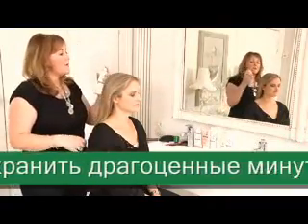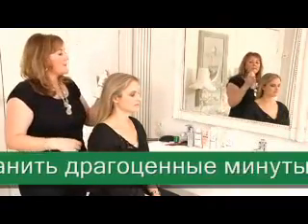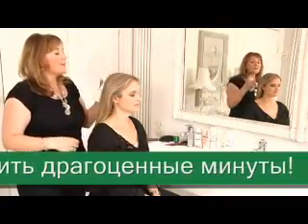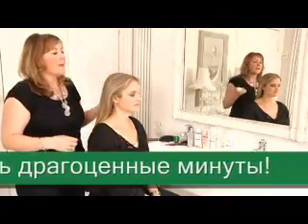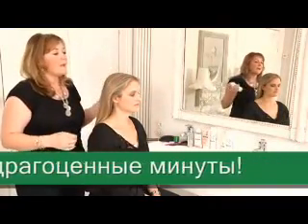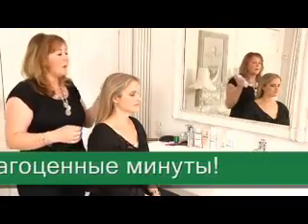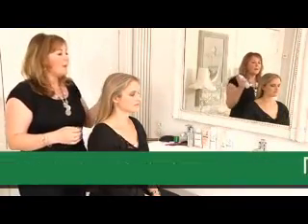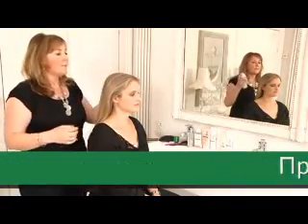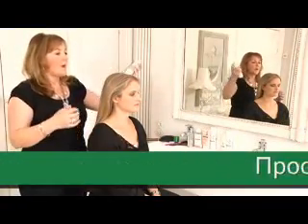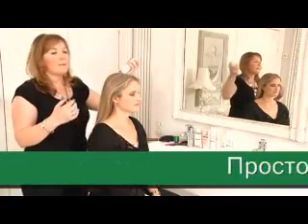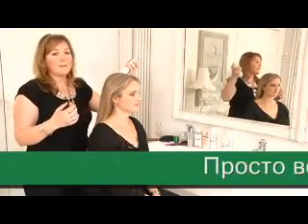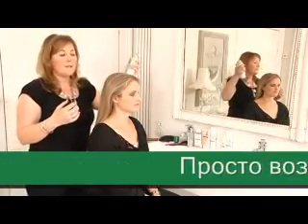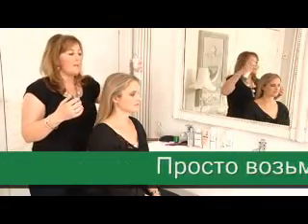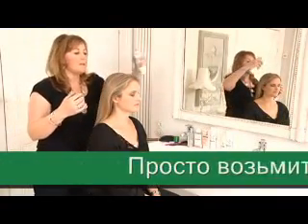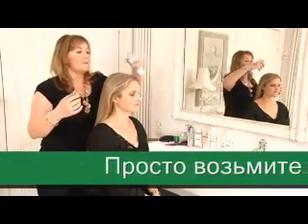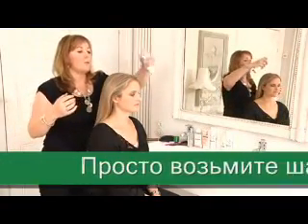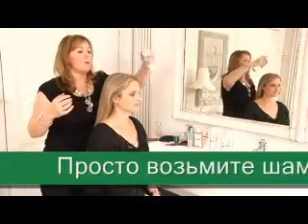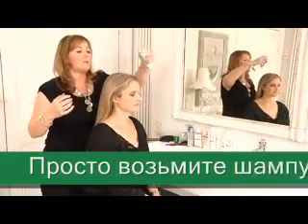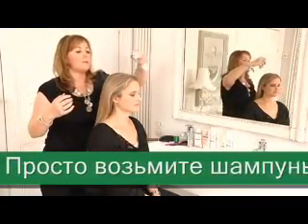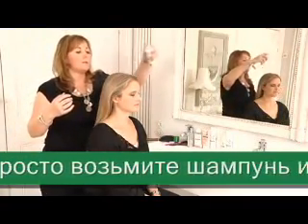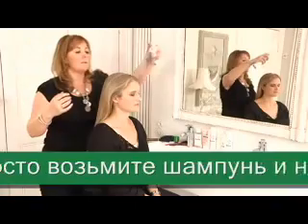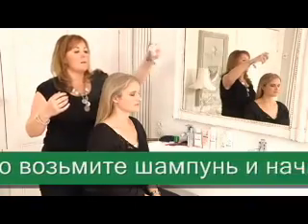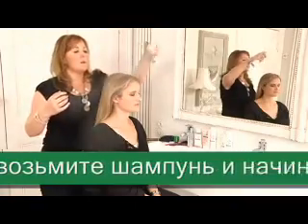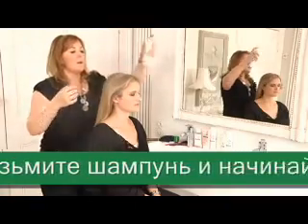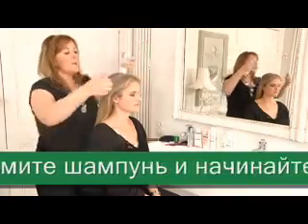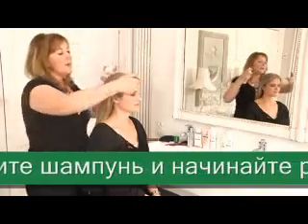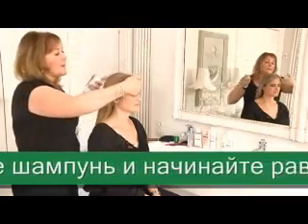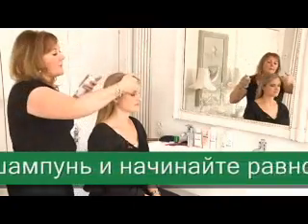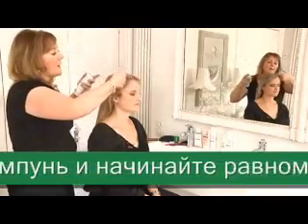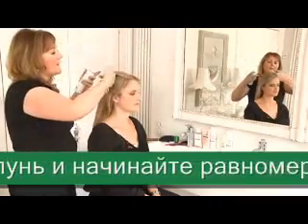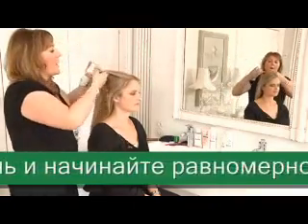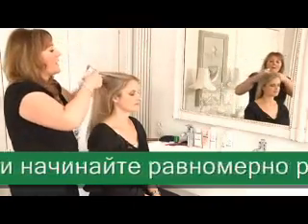You just take the can, lightly spray it about 6 to 8 inches from the roots, and give a nice even light spray.